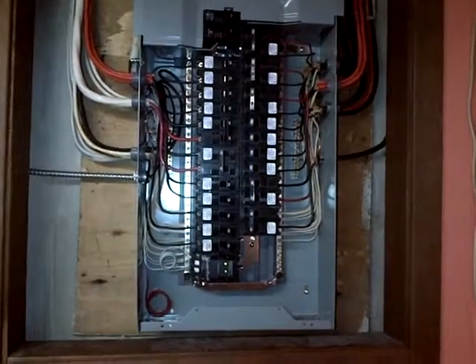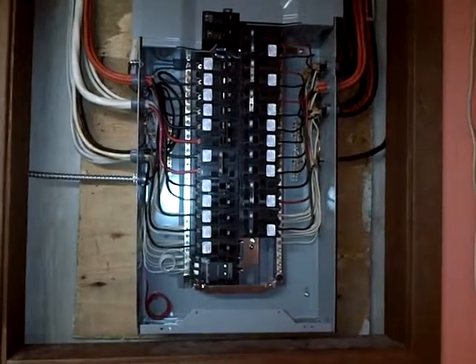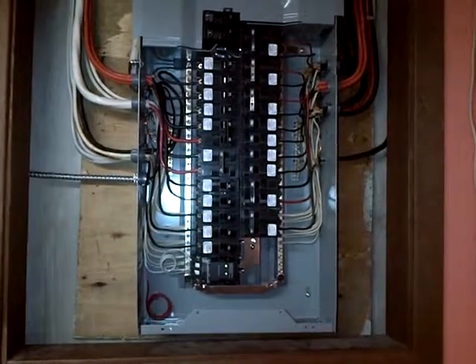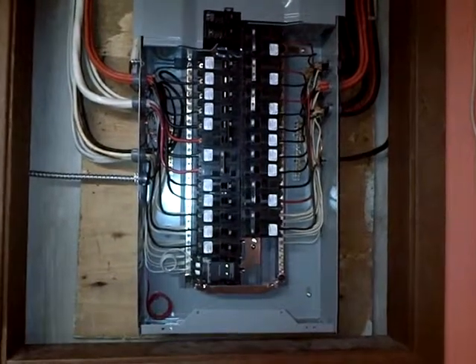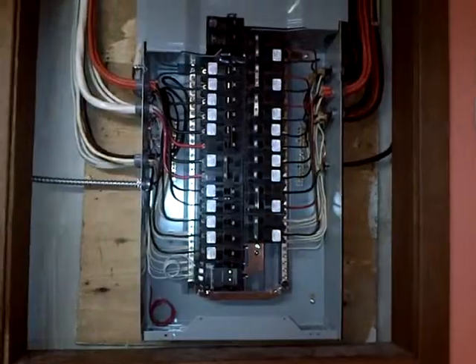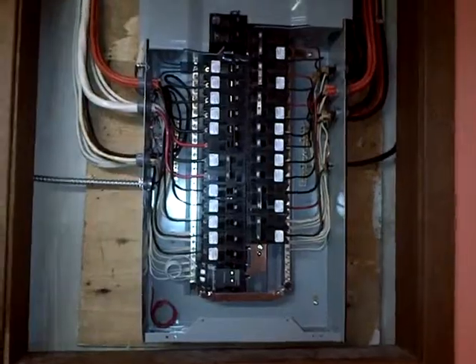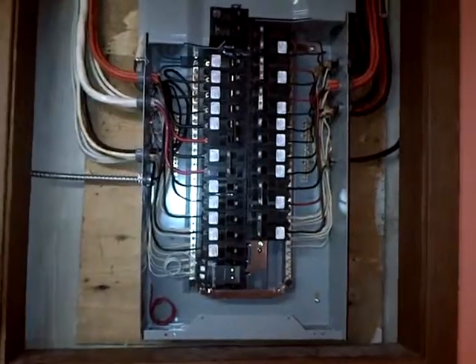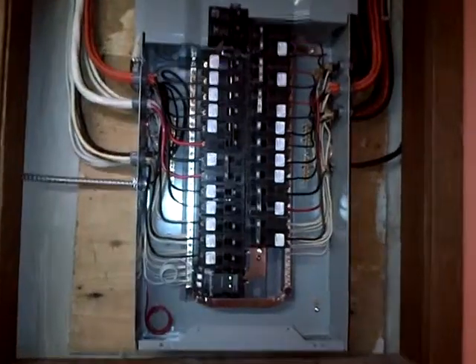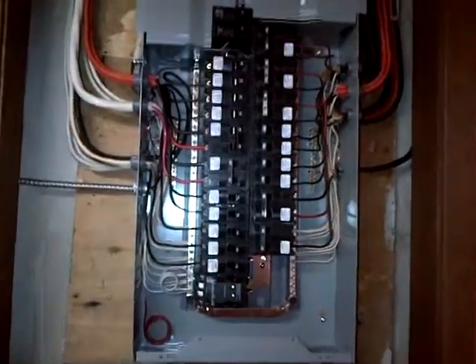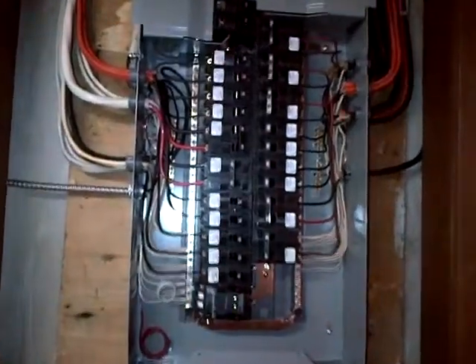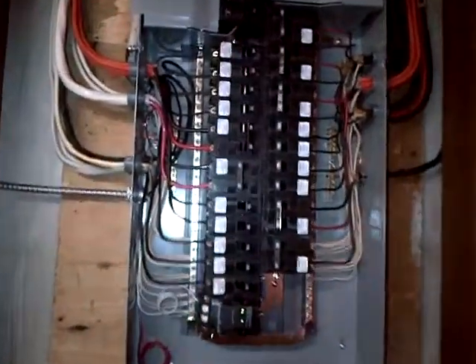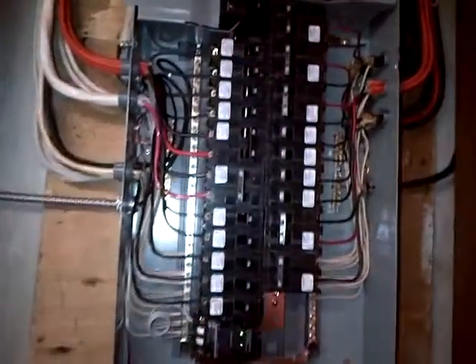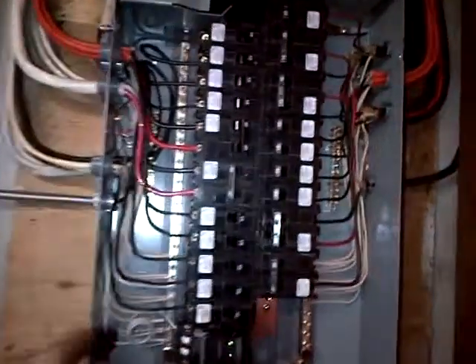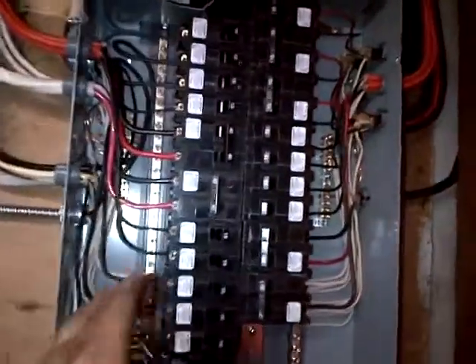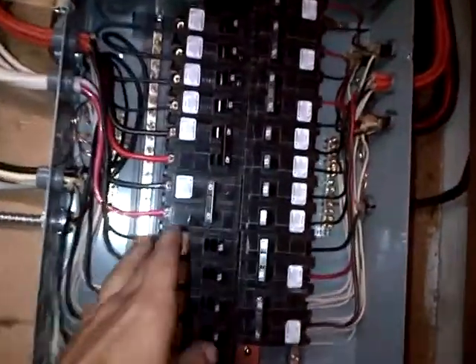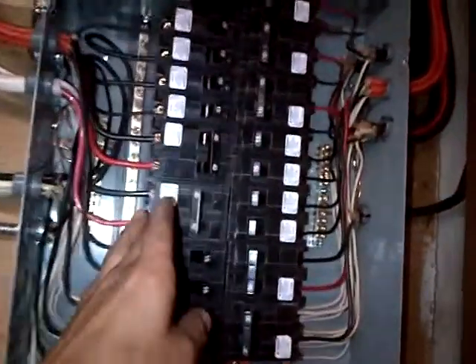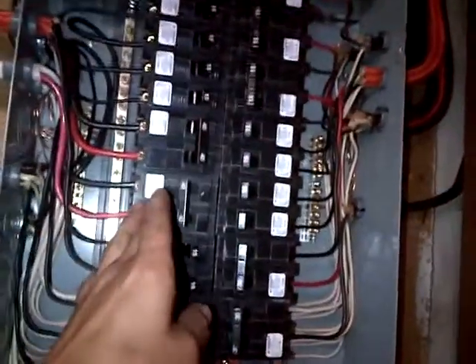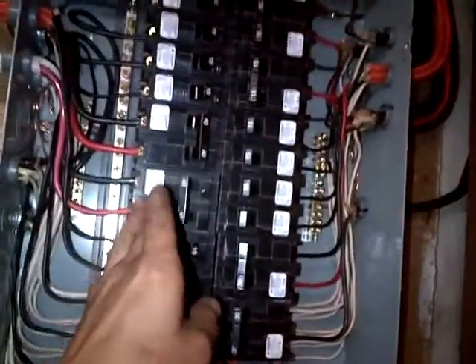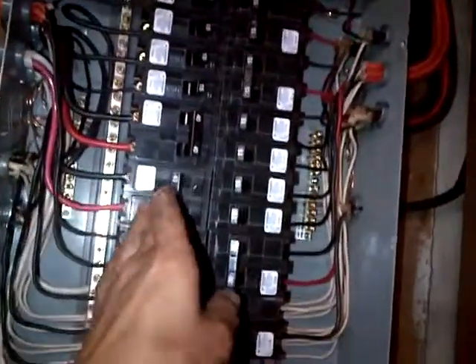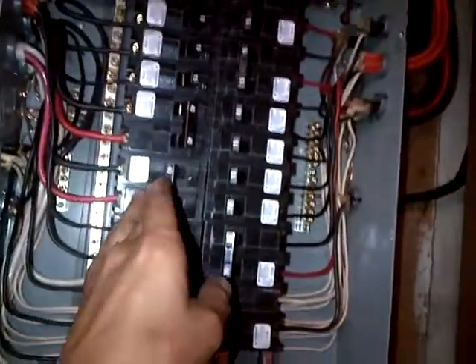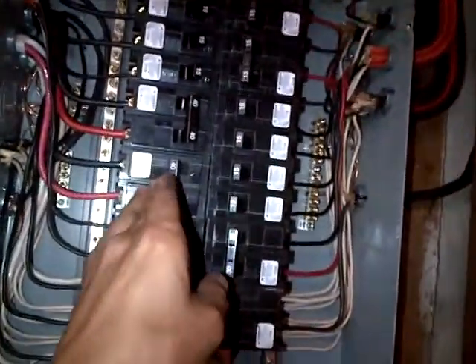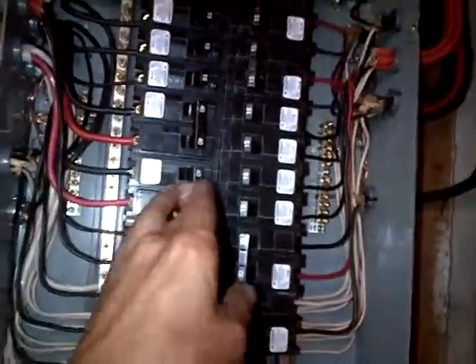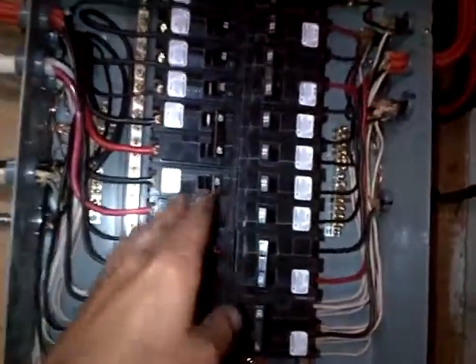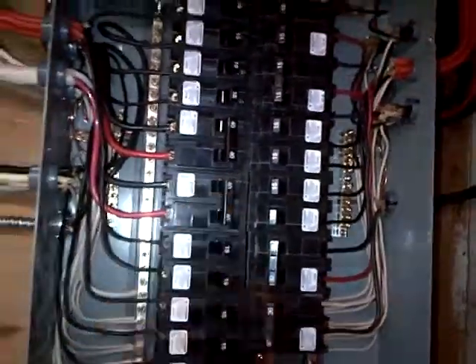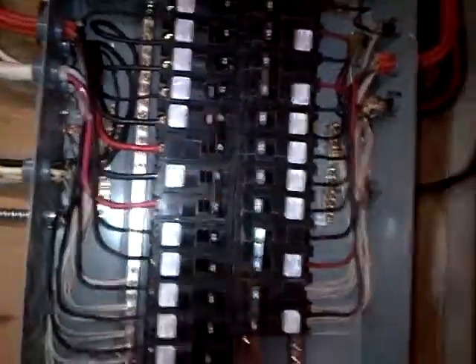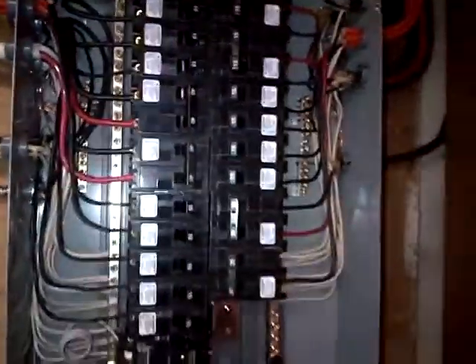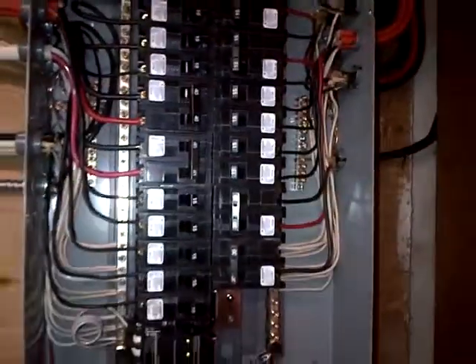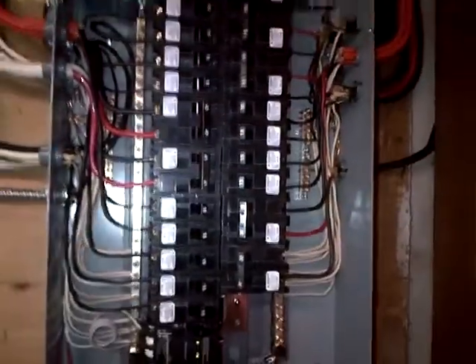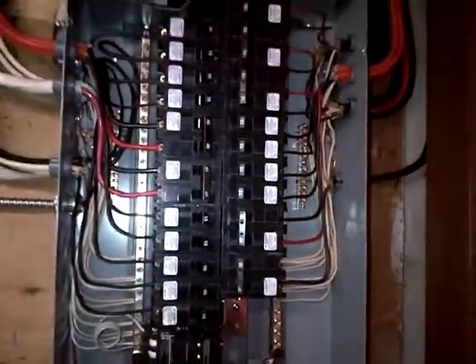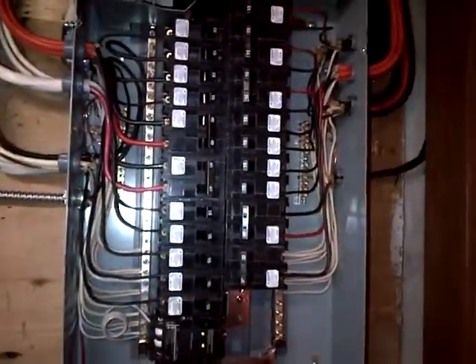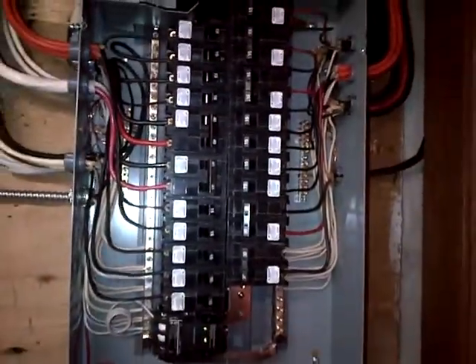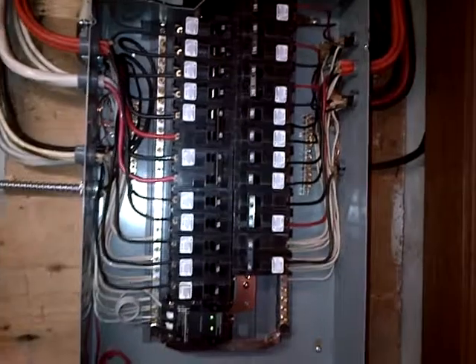There's one breaker left off here — that's actually for a cooktop.